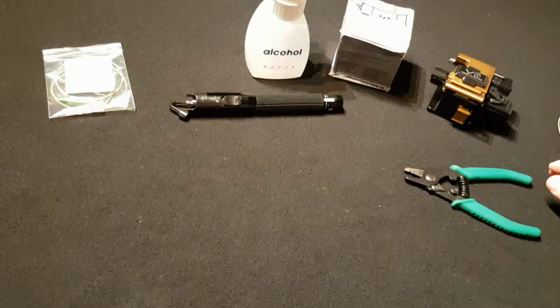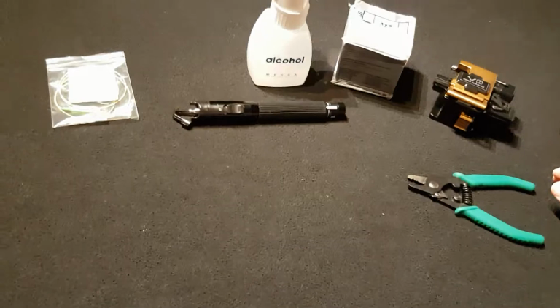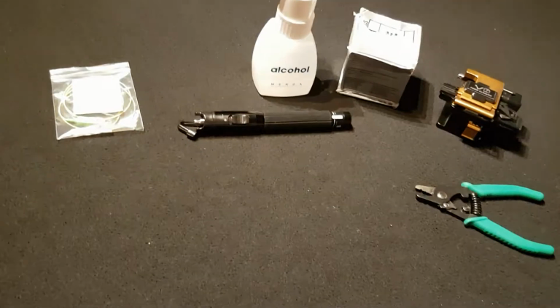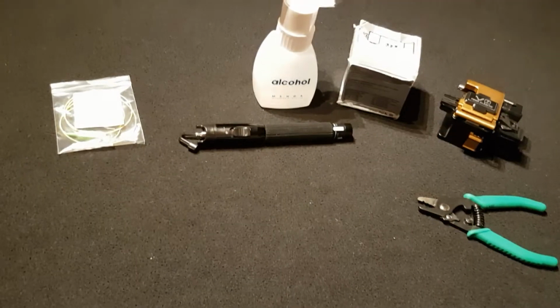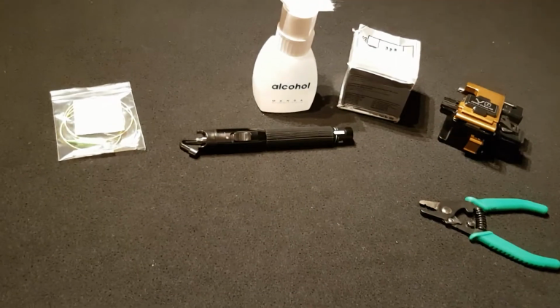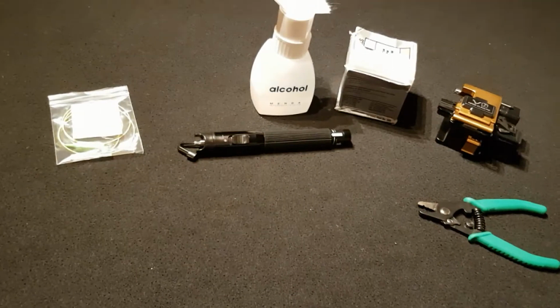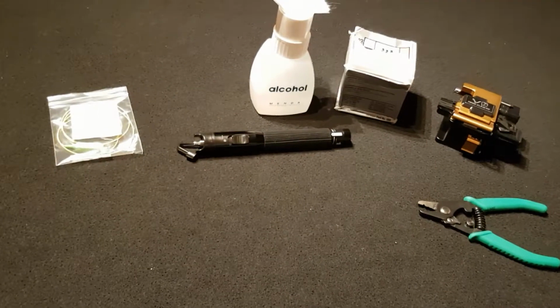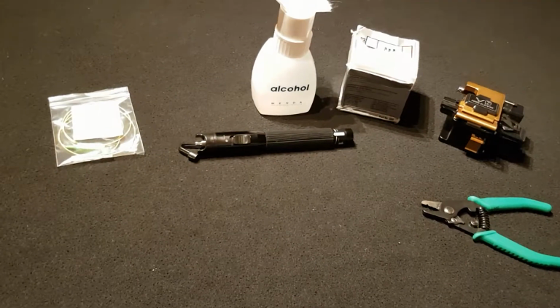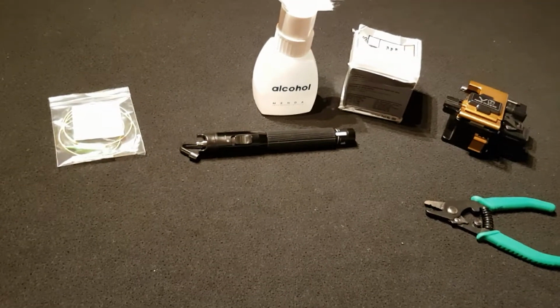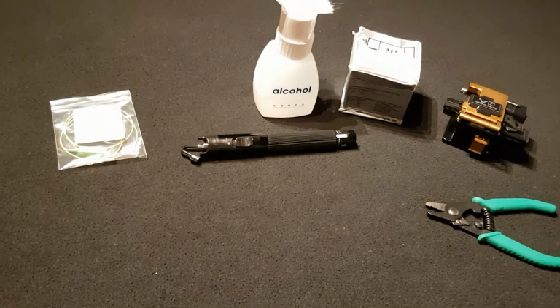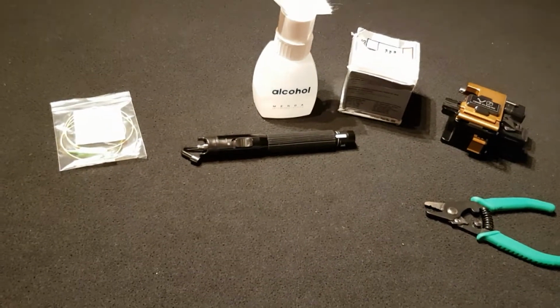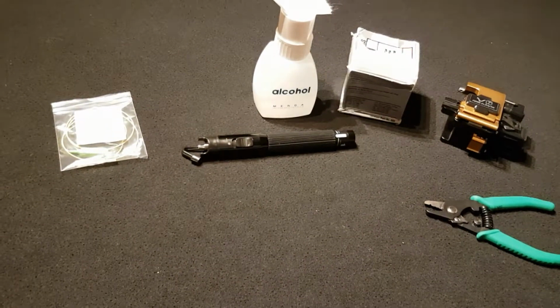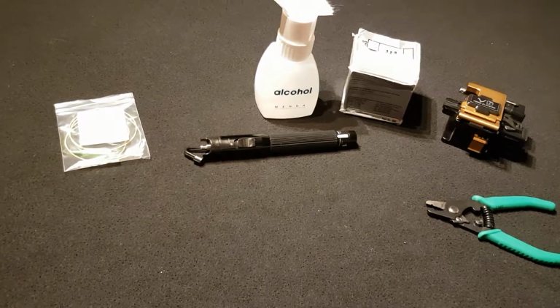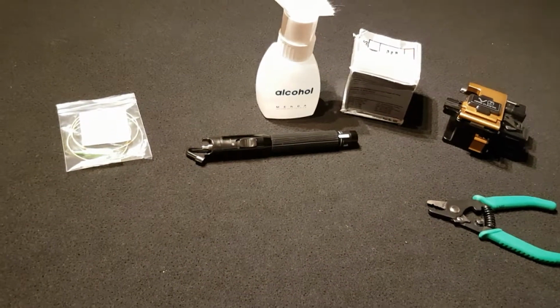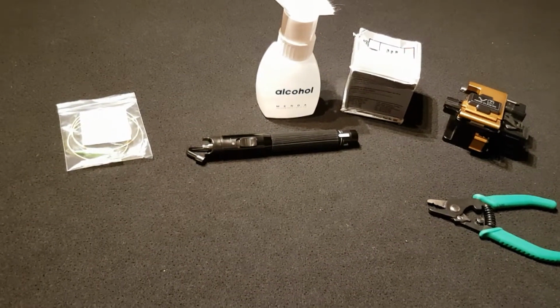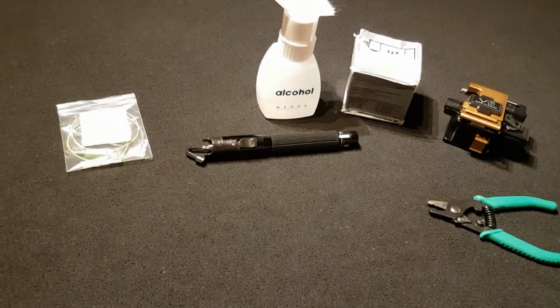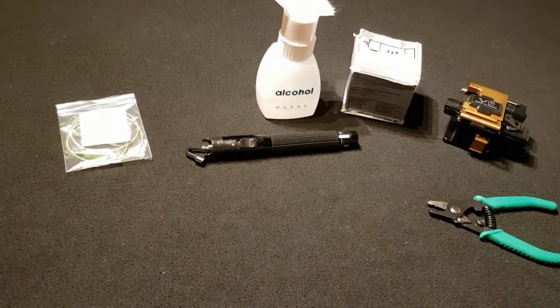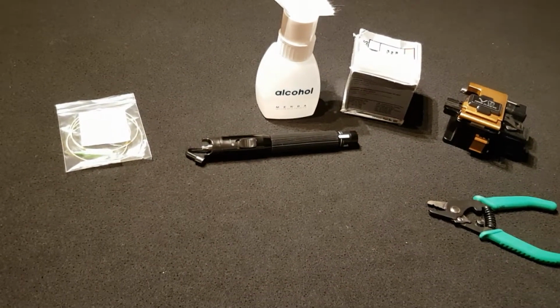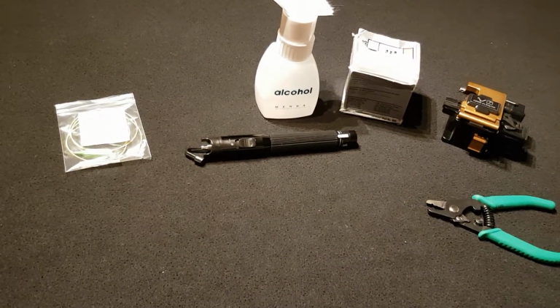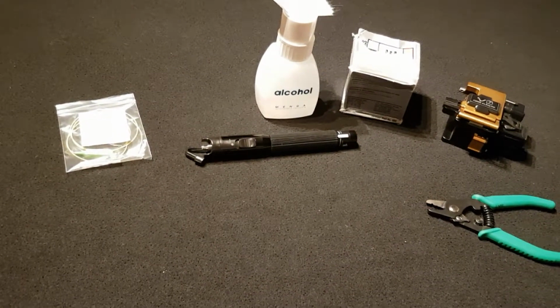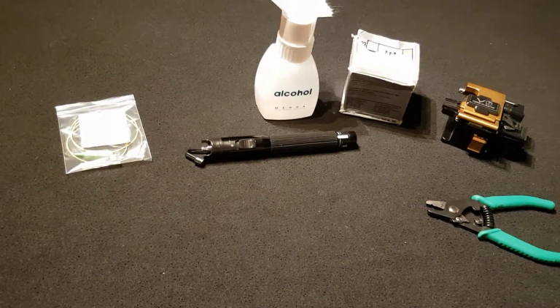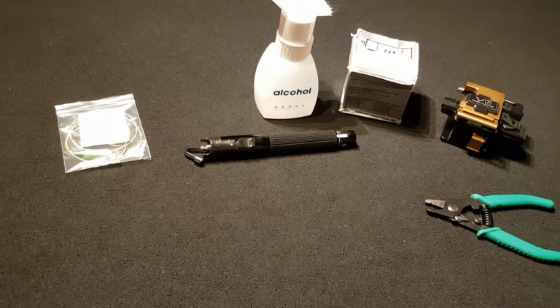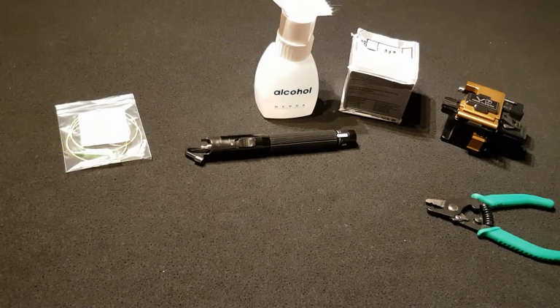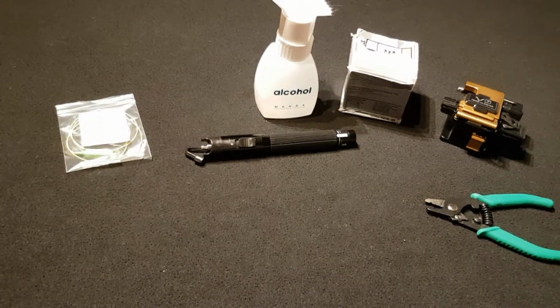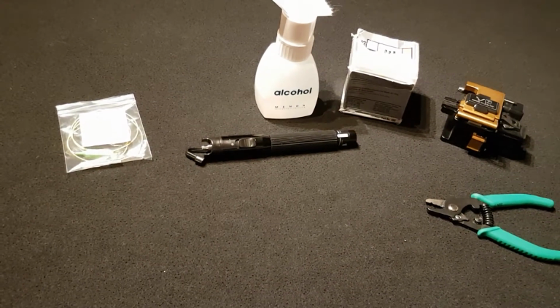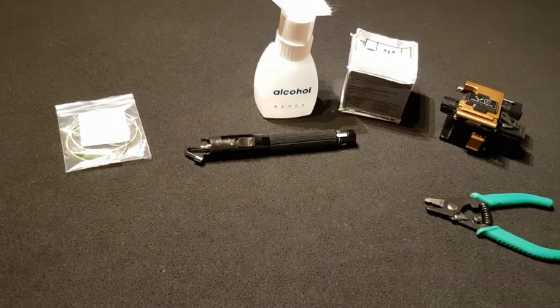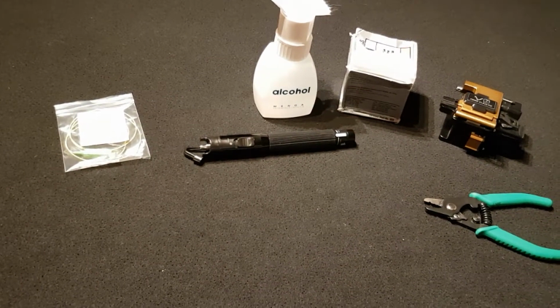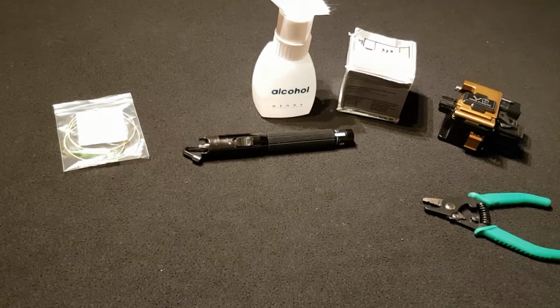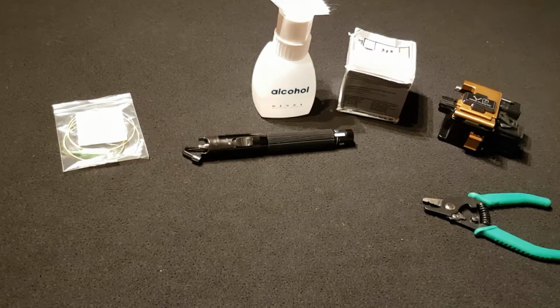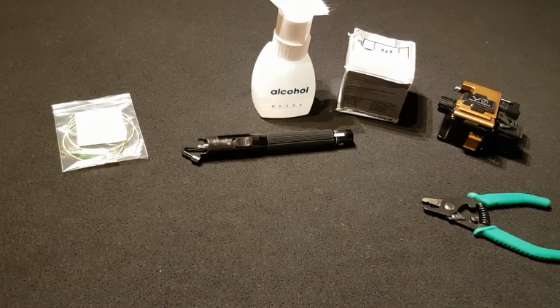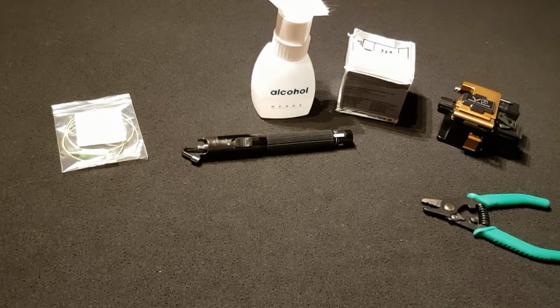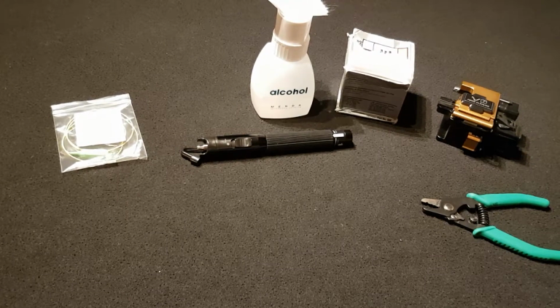The purpose of this video is to show how to install a Connect Mechanical Splice Pigtail.